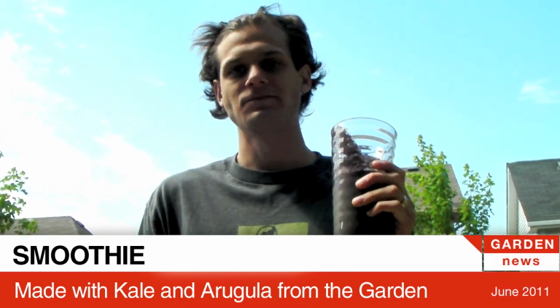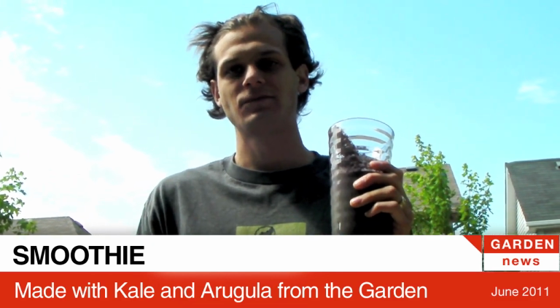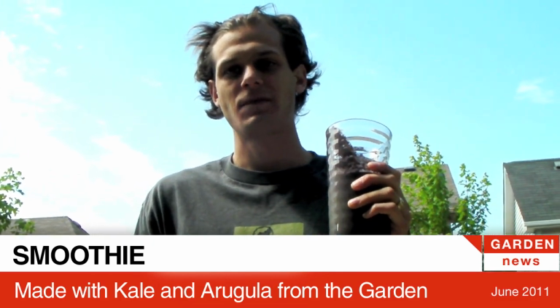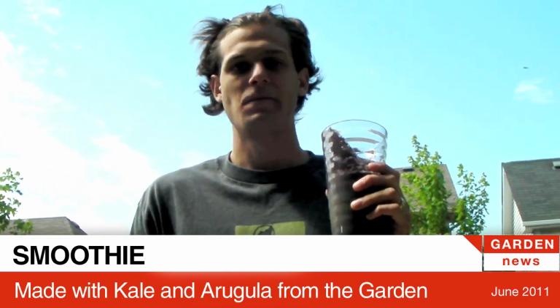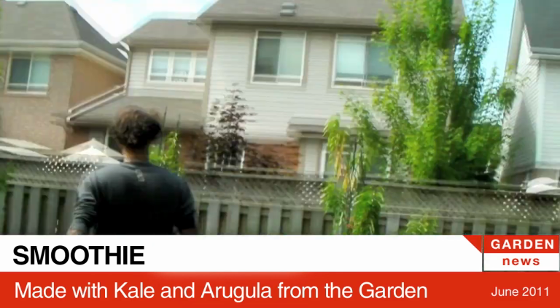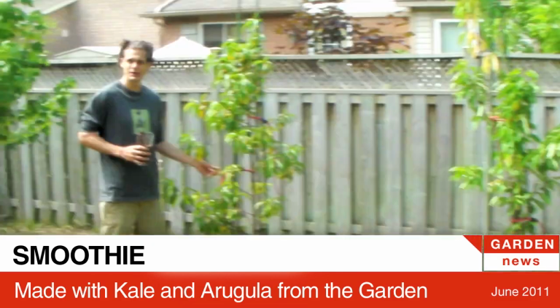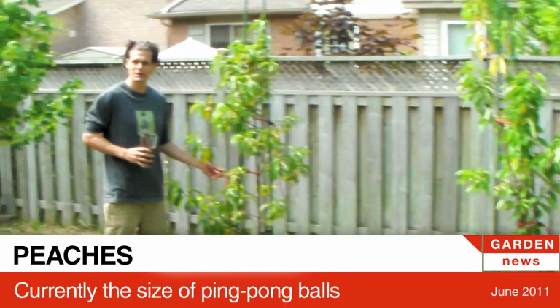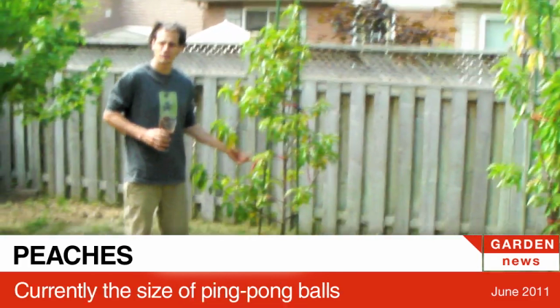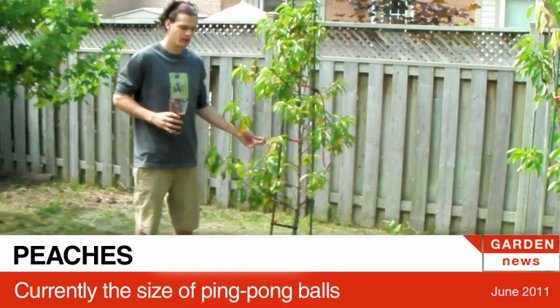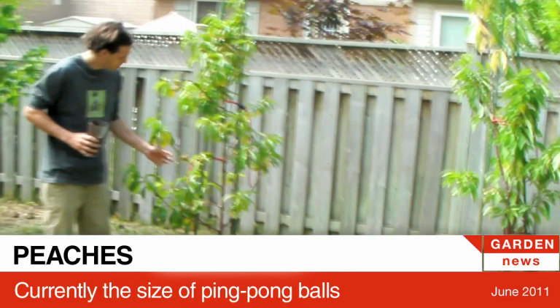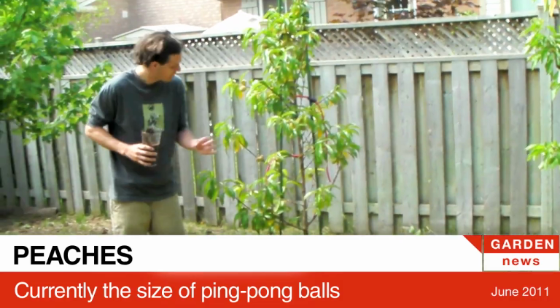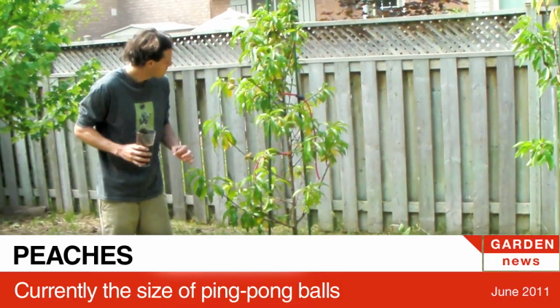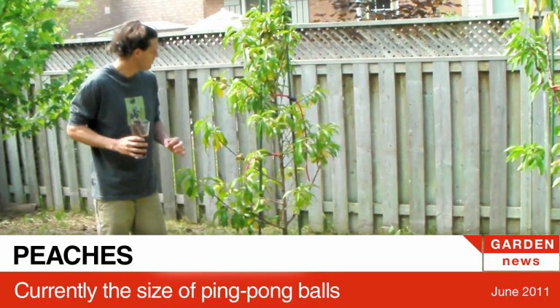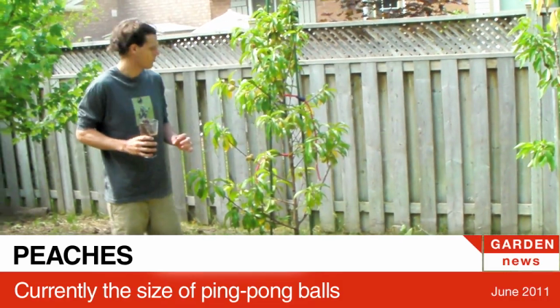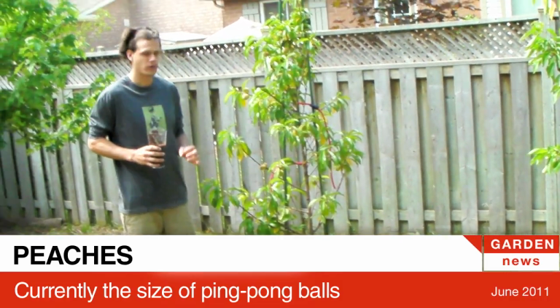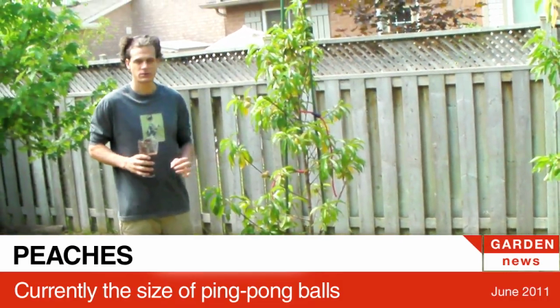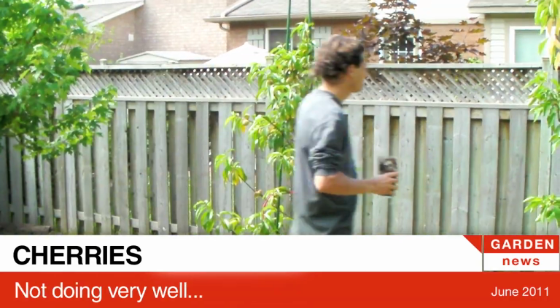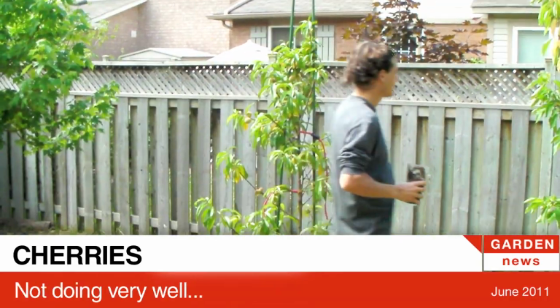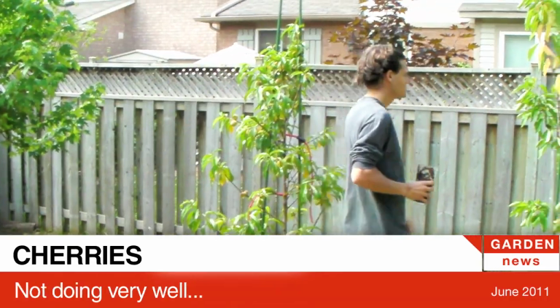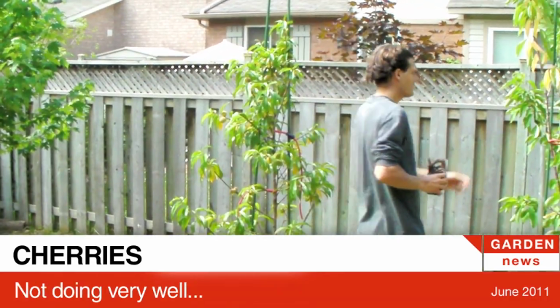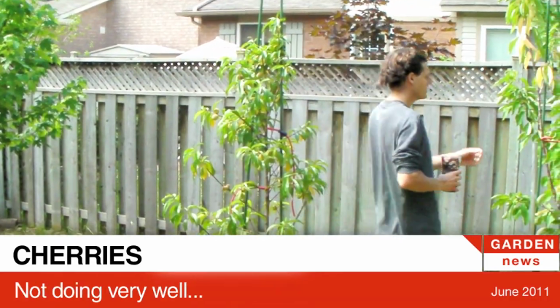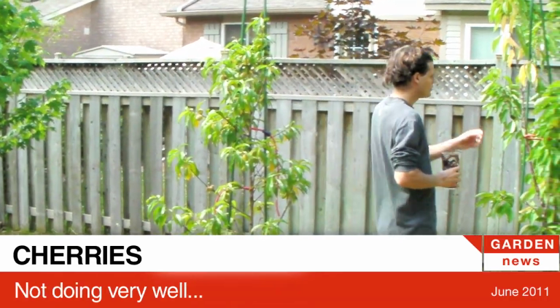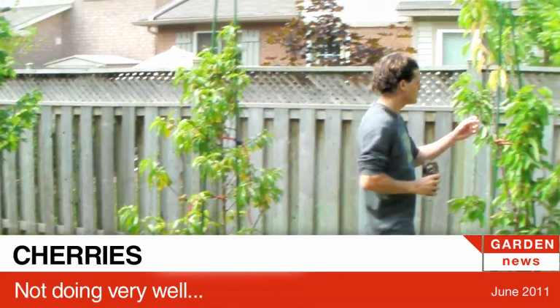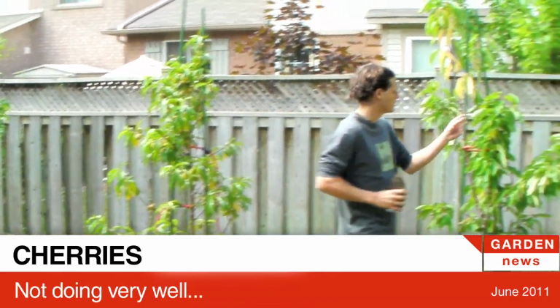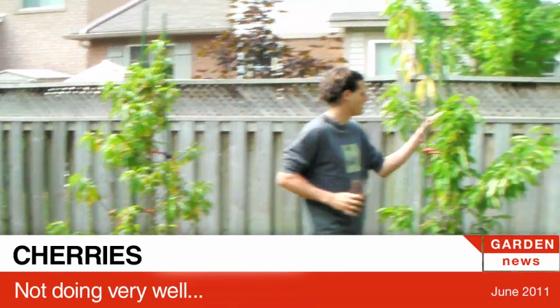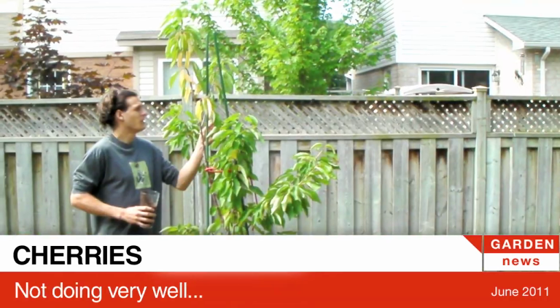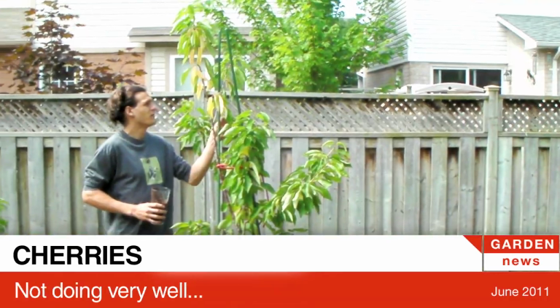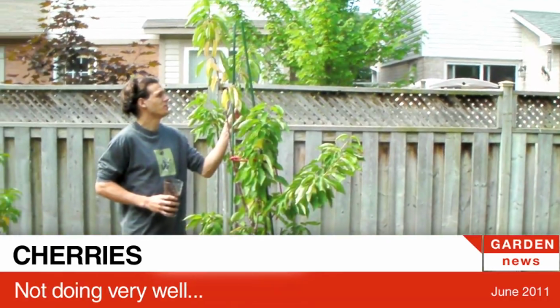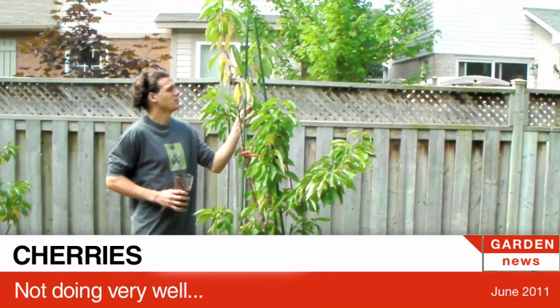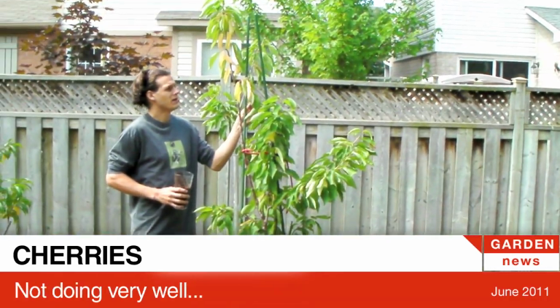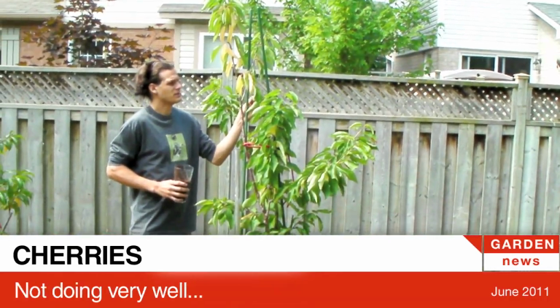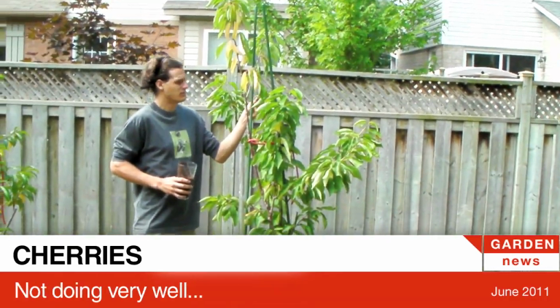Peach tree, ping pong balls, cherries not doing so good — we have a bunch of little black spots.